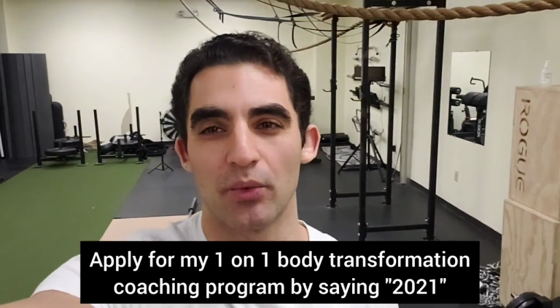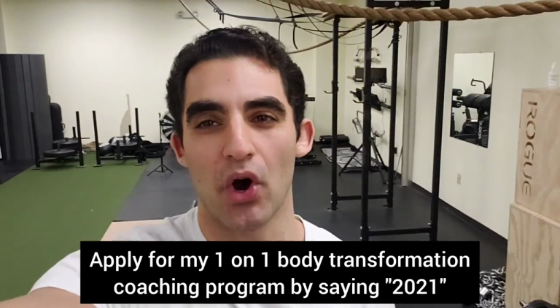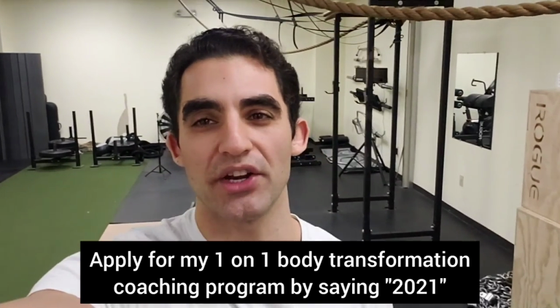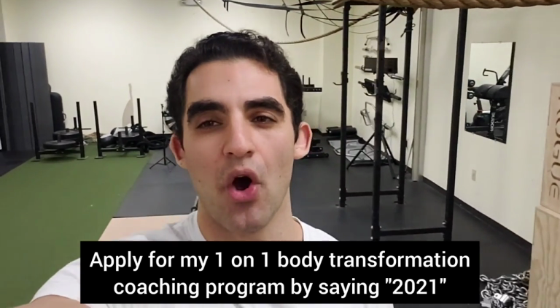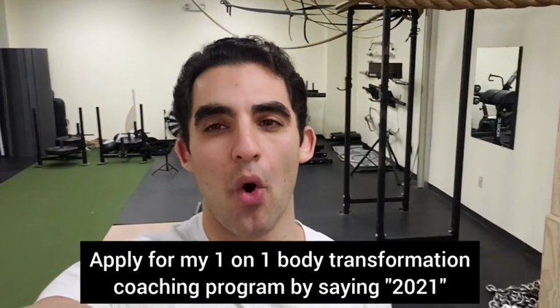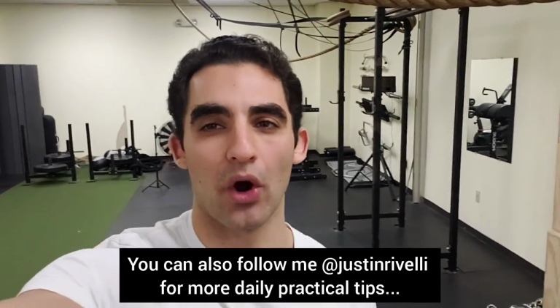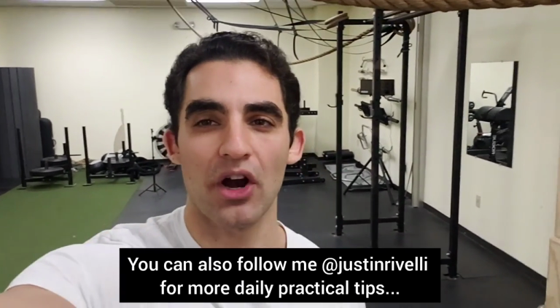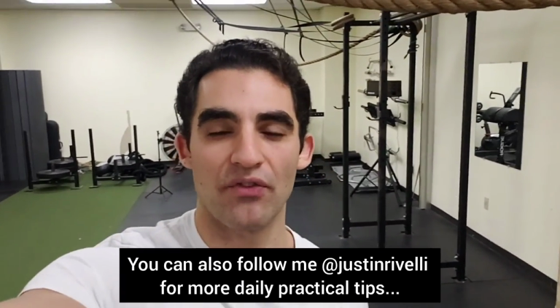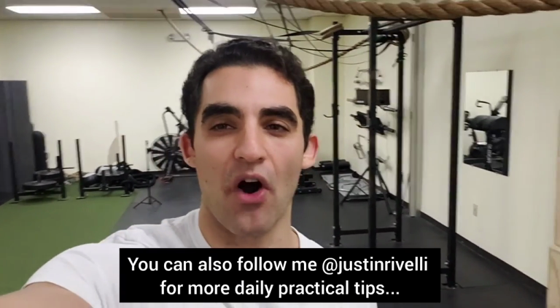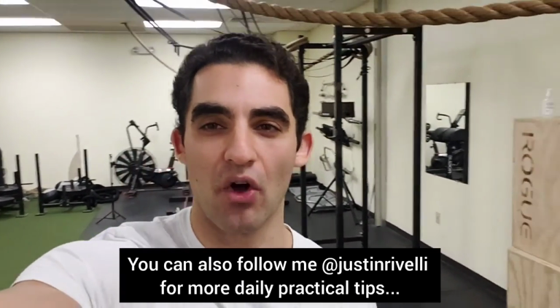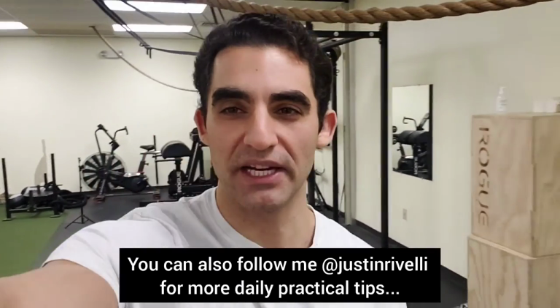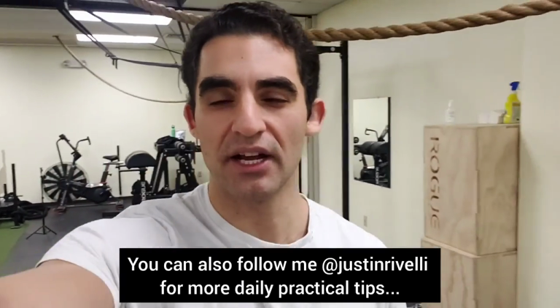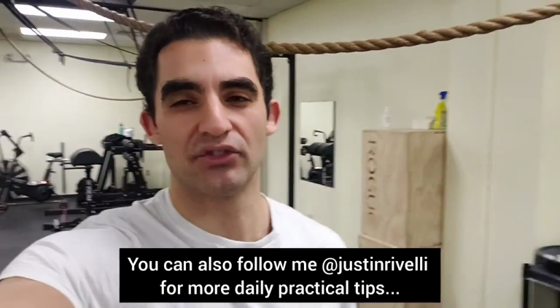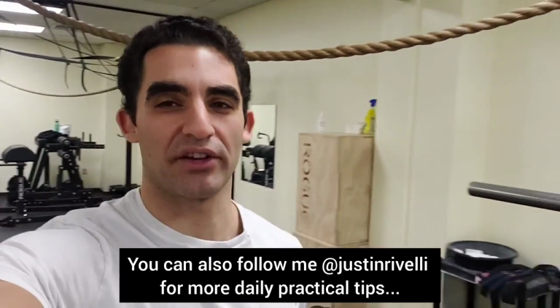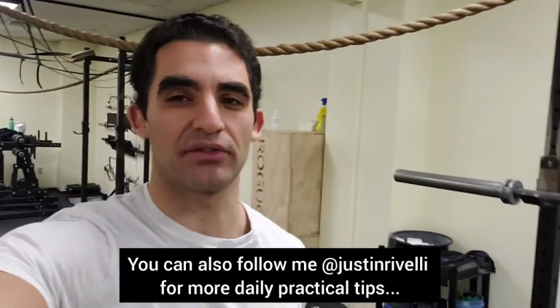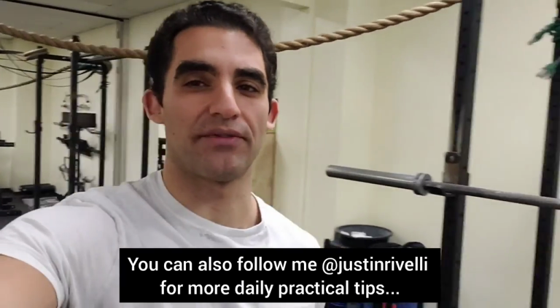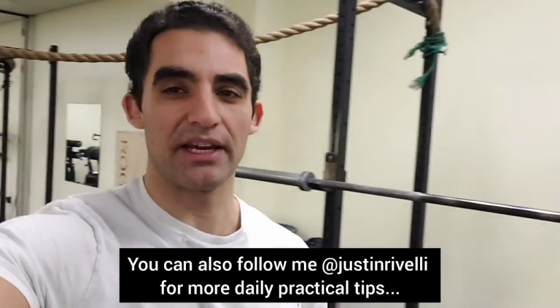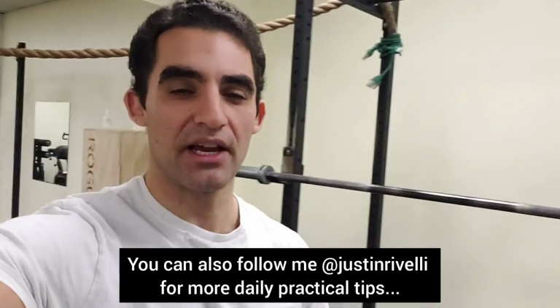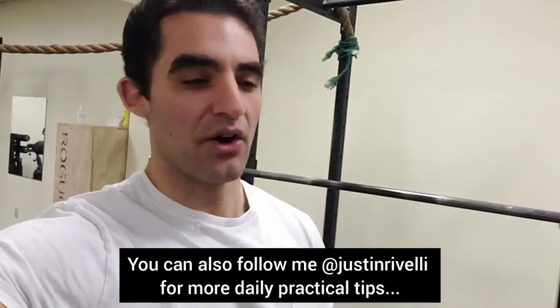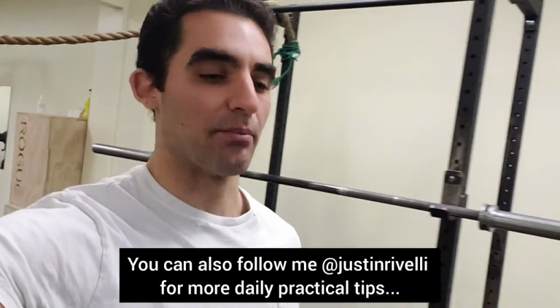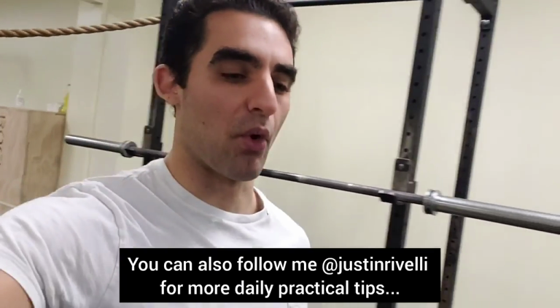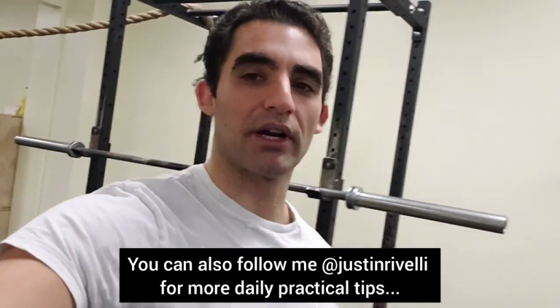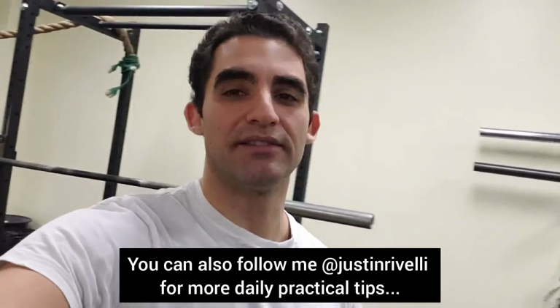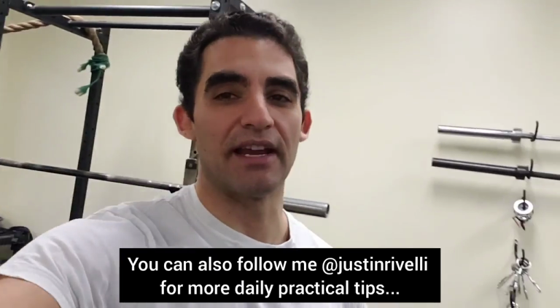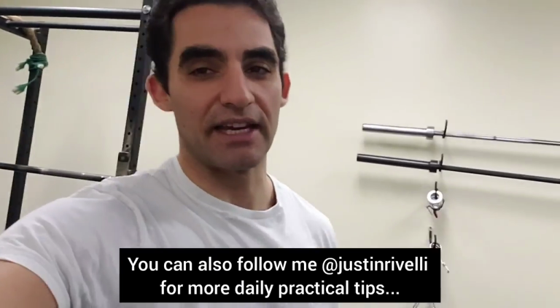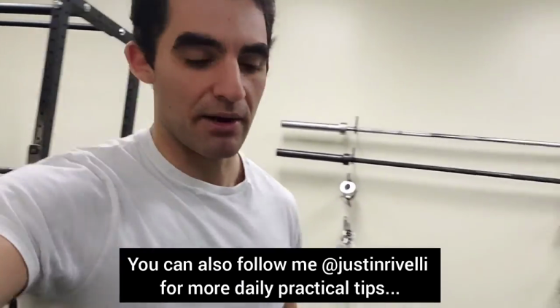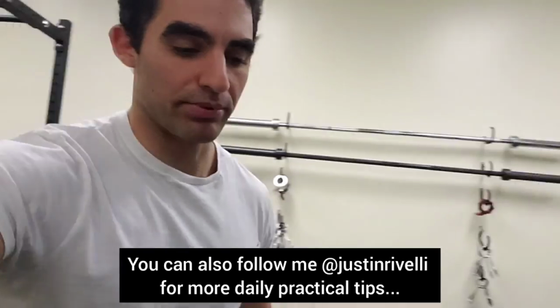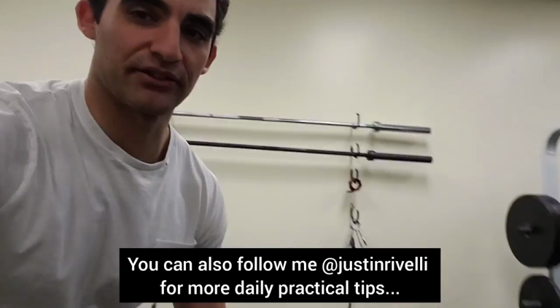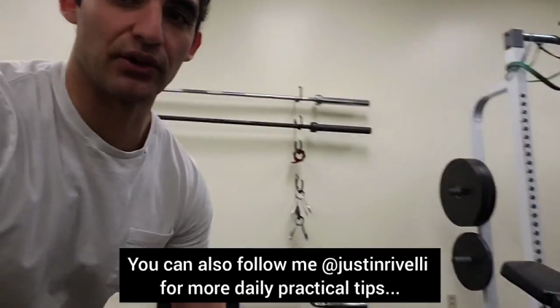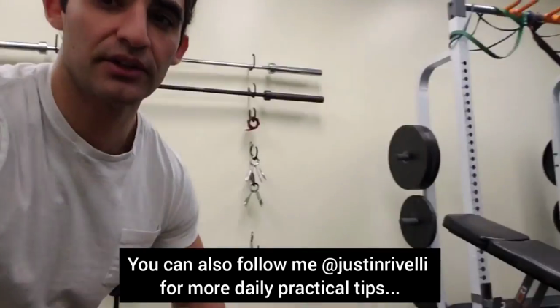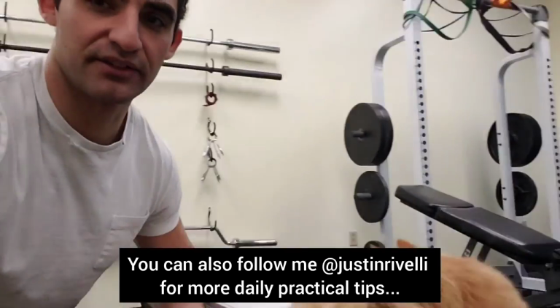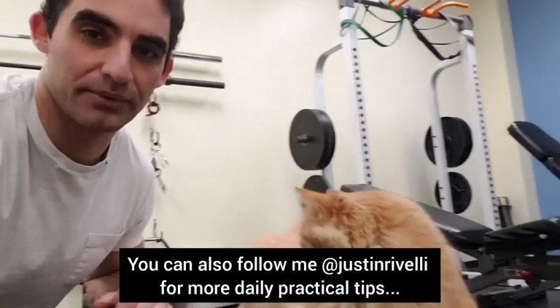You can apply for my one-on-one body transformation coaching program by saying 2021, or follow me, Justin Revelli, for more daily practical tips.